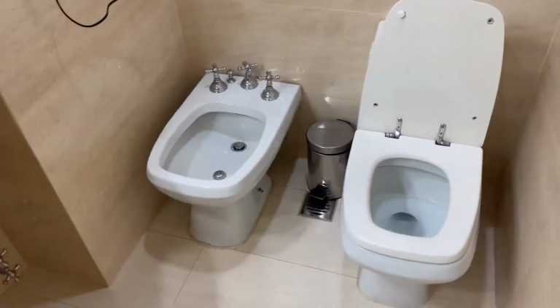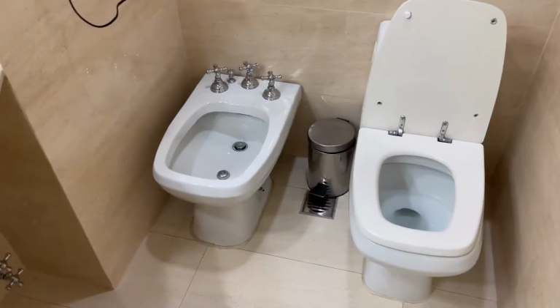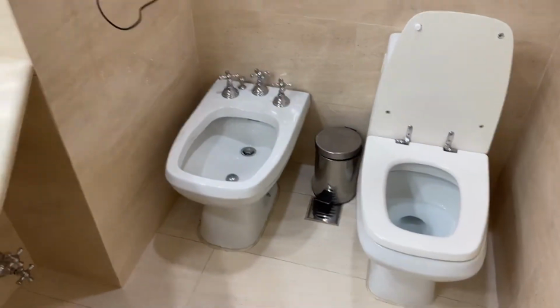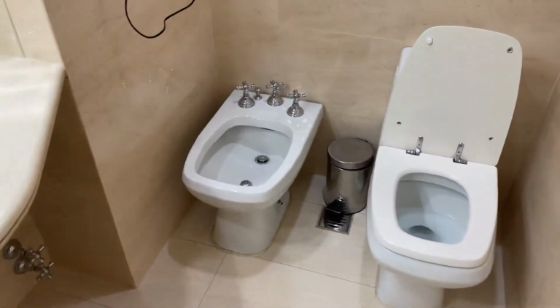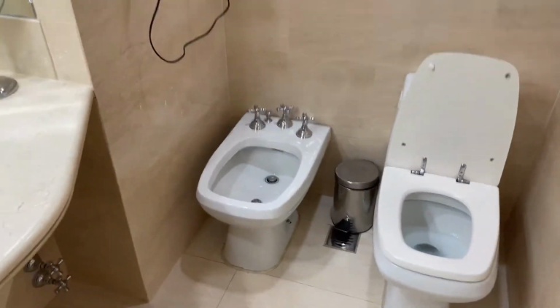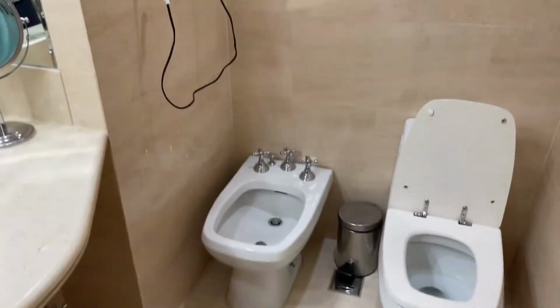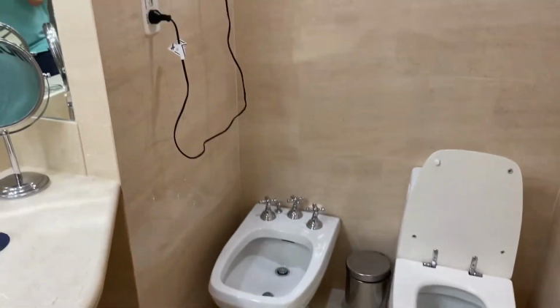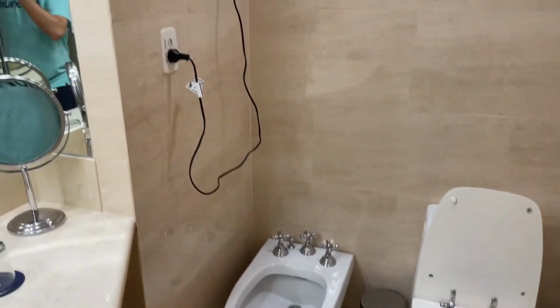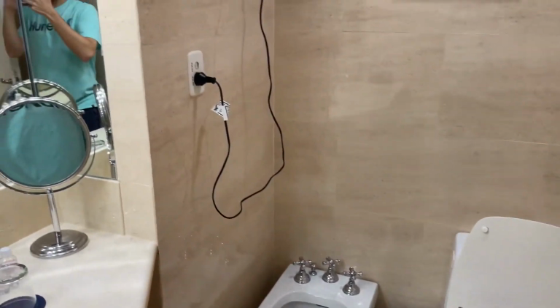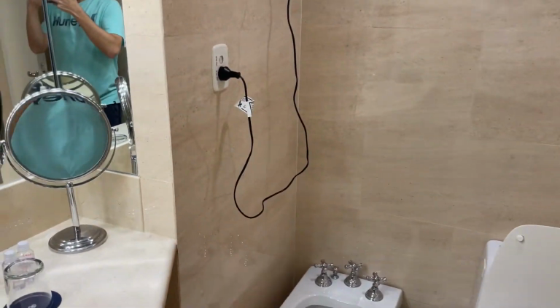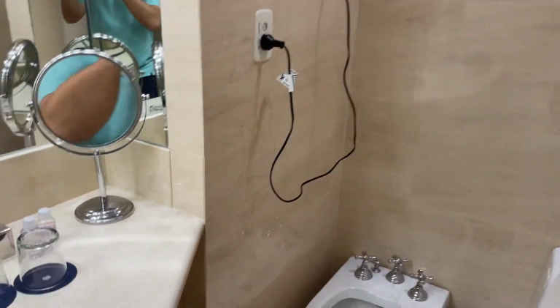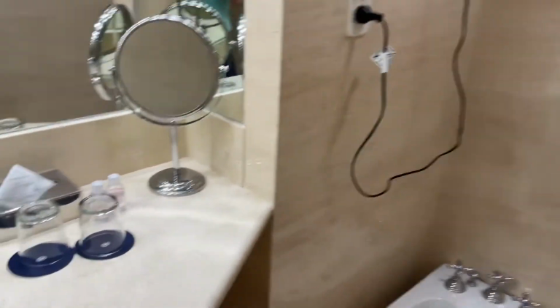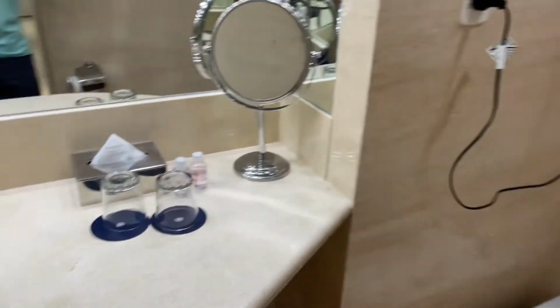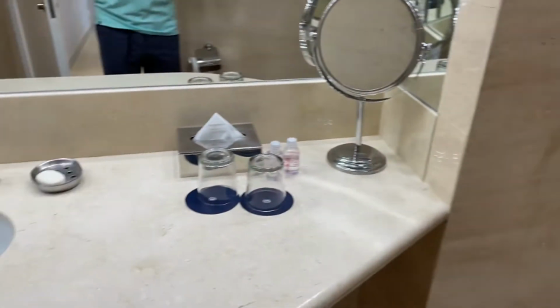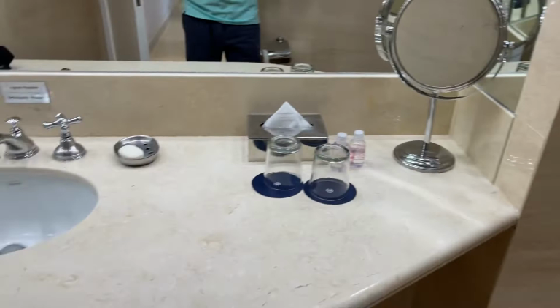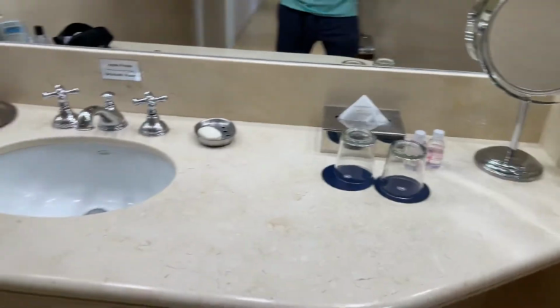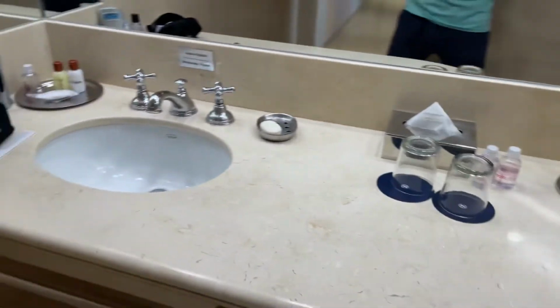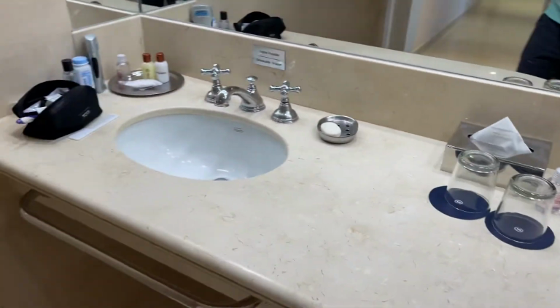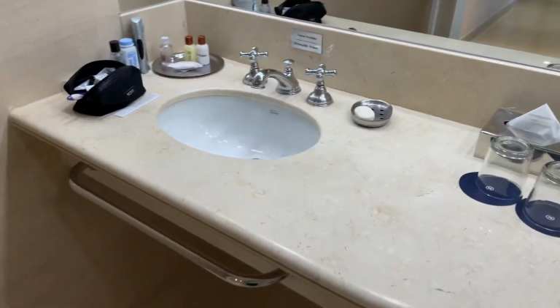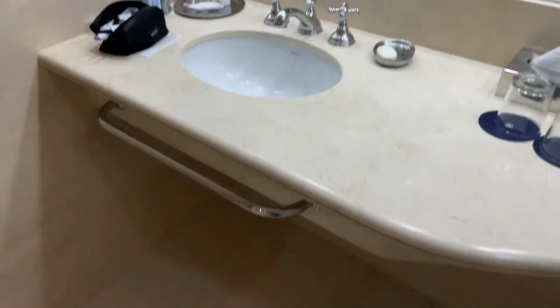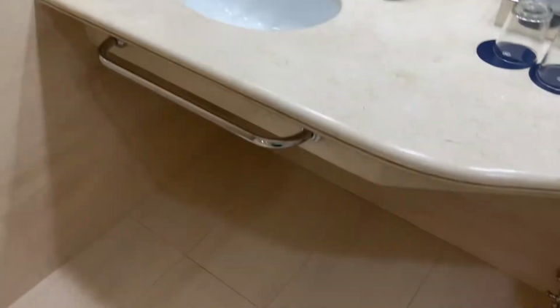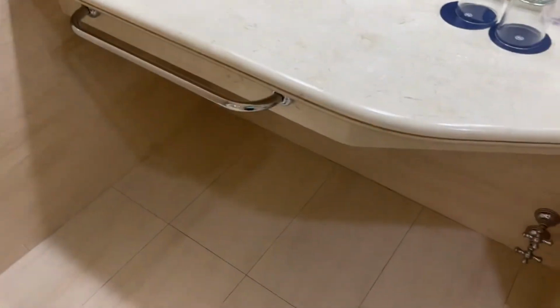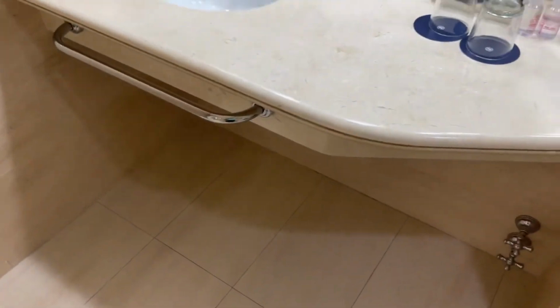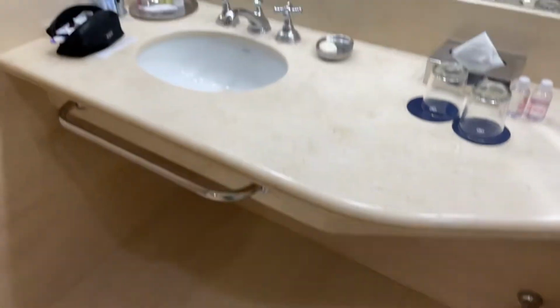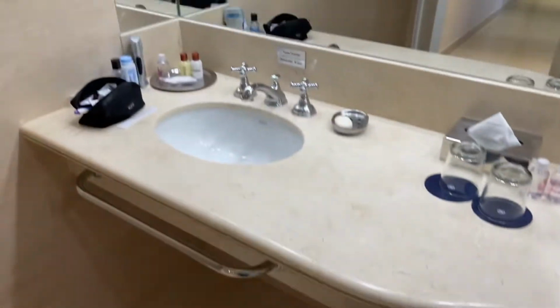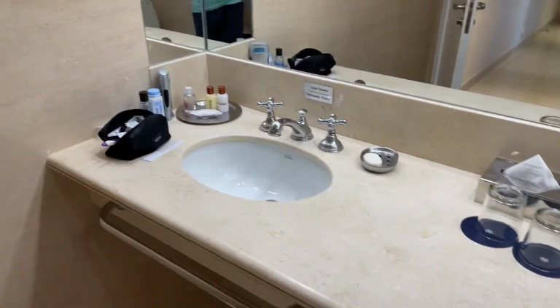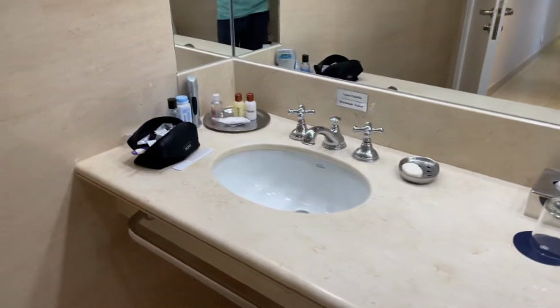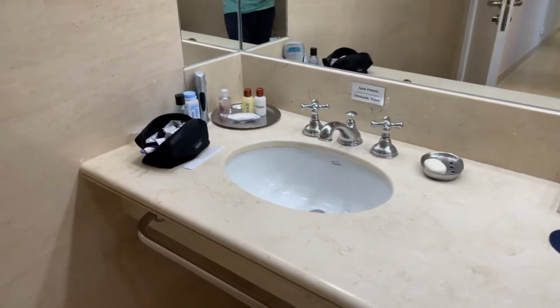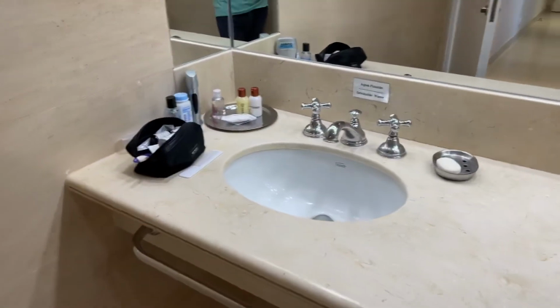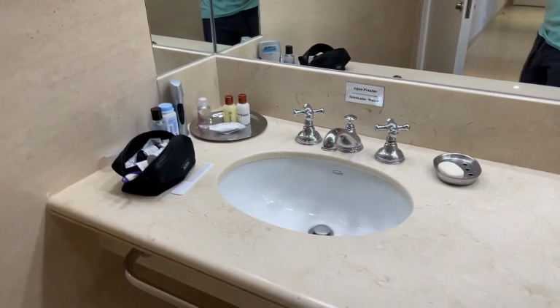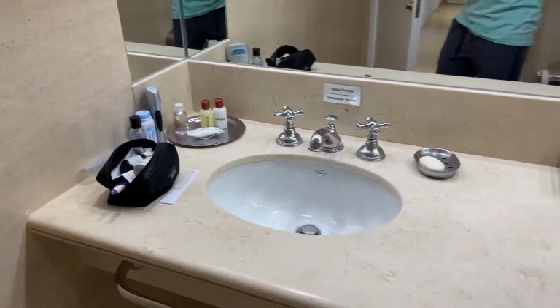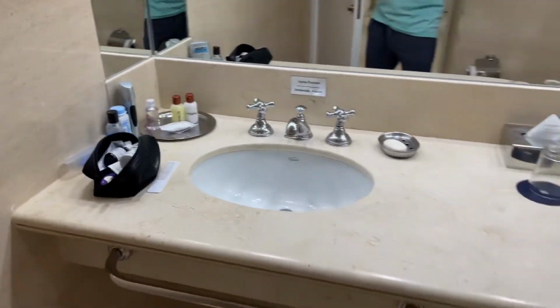In the guest bathroom there's a toilet, bidet, and a kitchen sink.